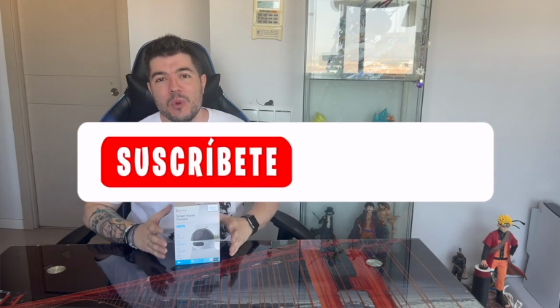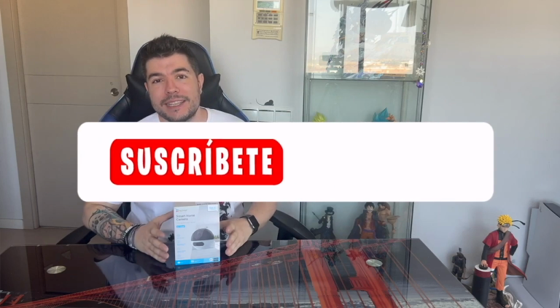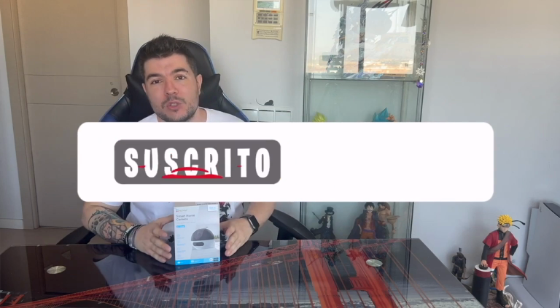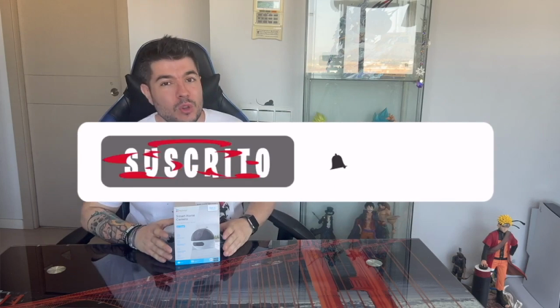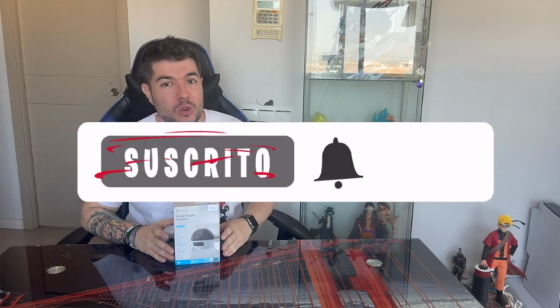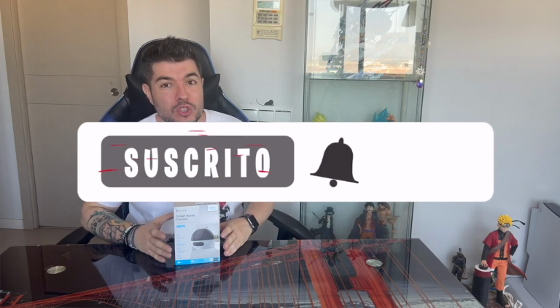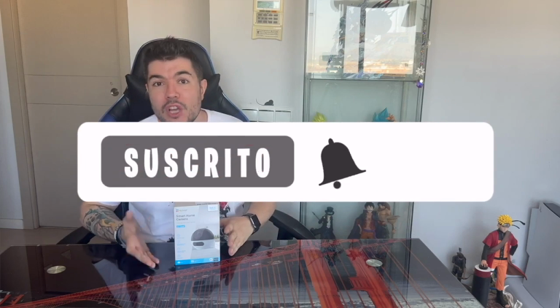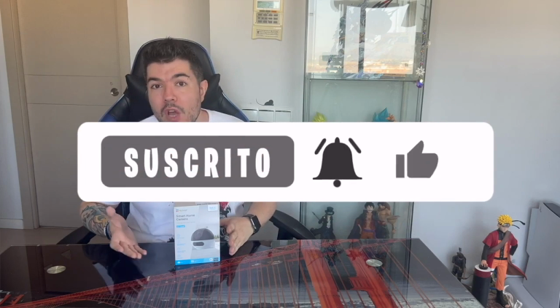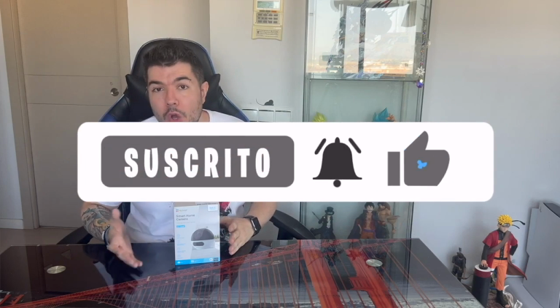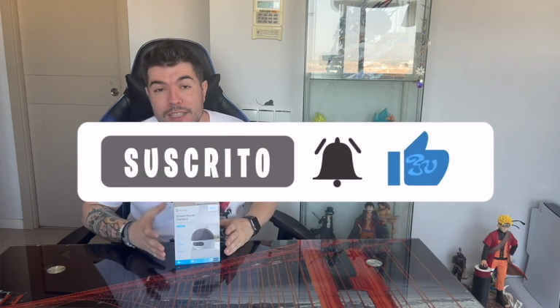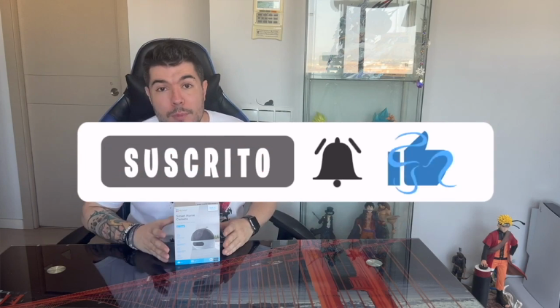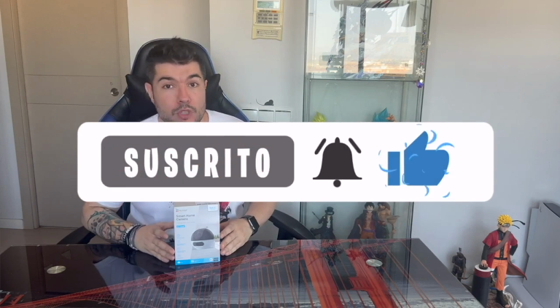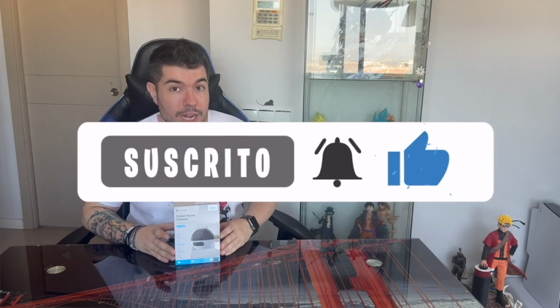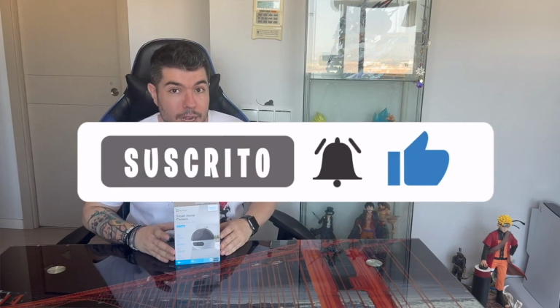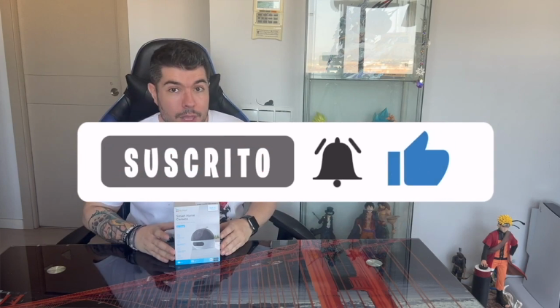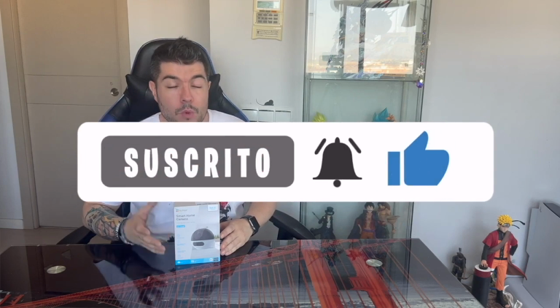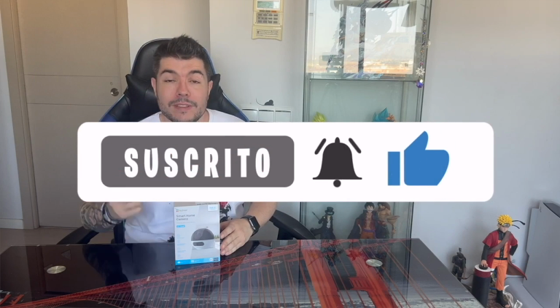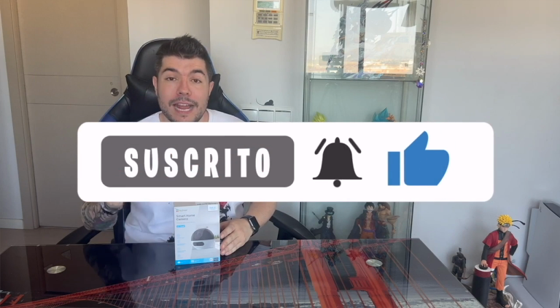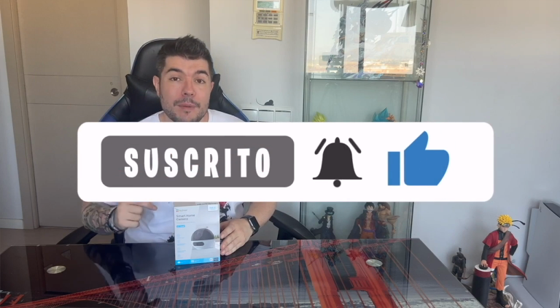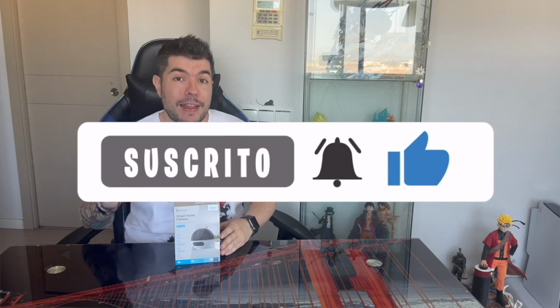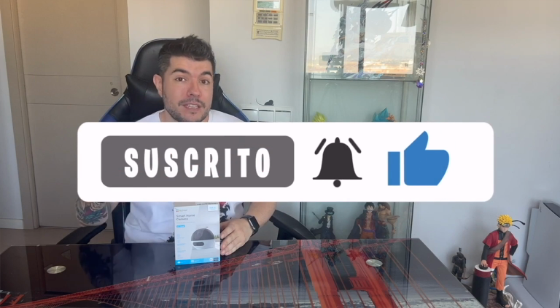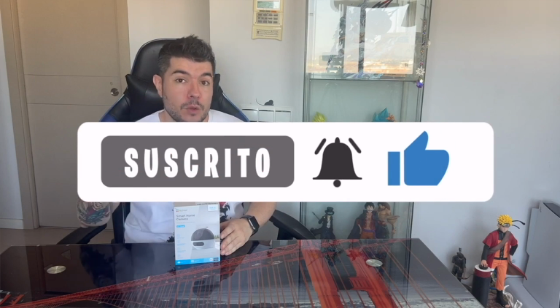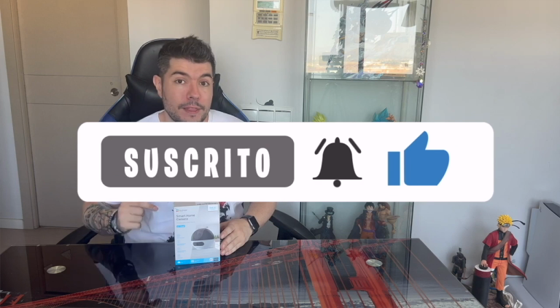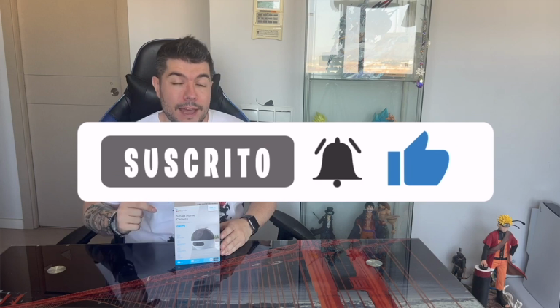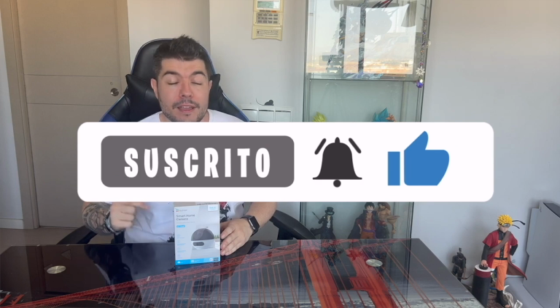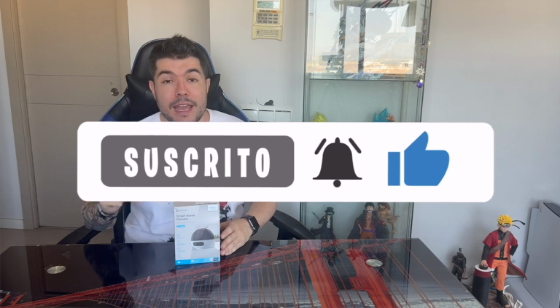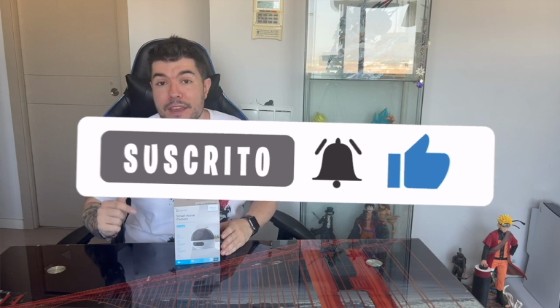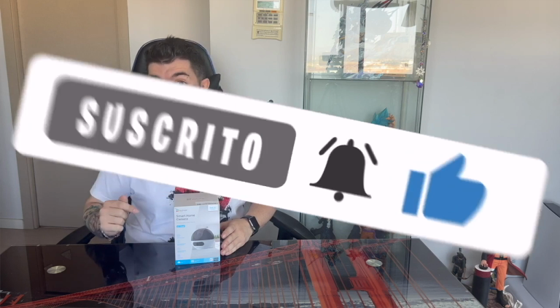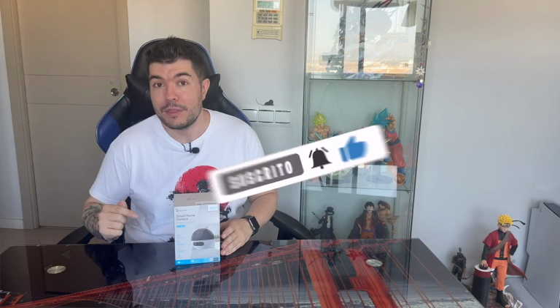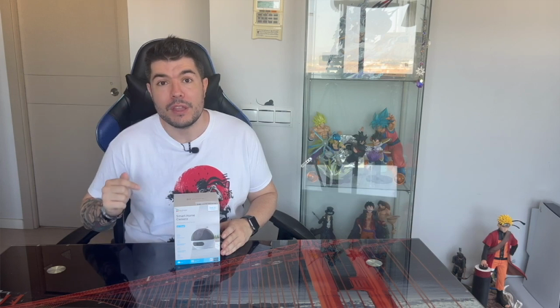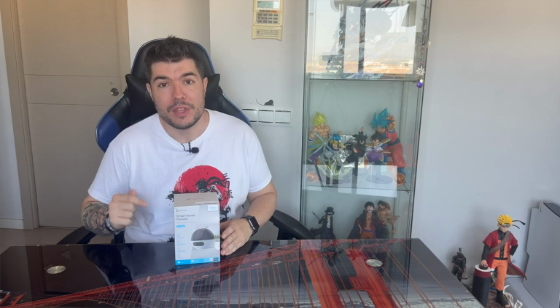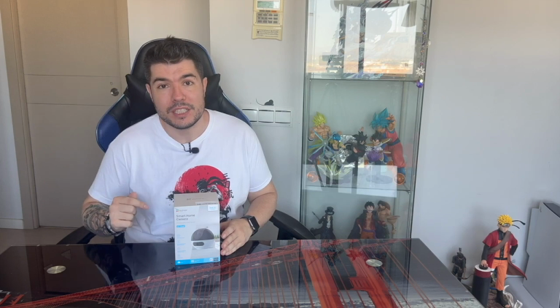Hello, everyone. Today we have the review of the Edbiz C7 Dual Security Camera.